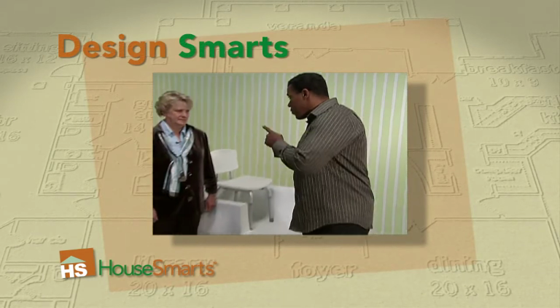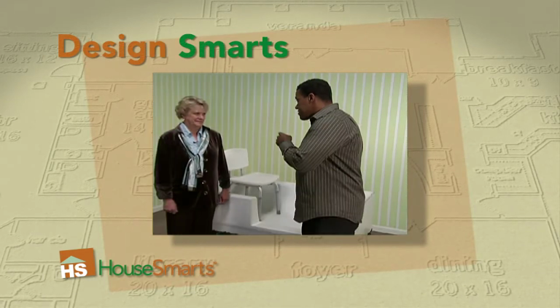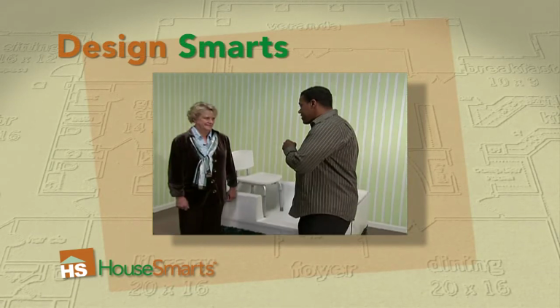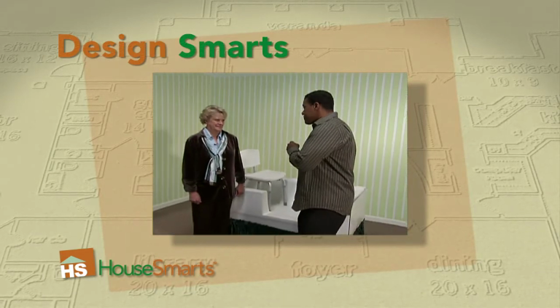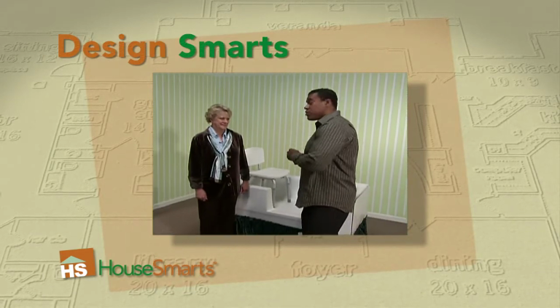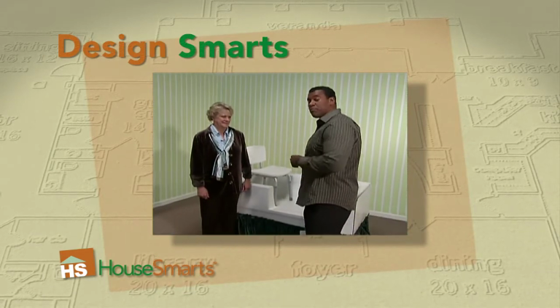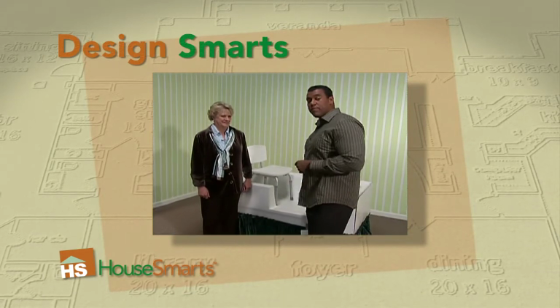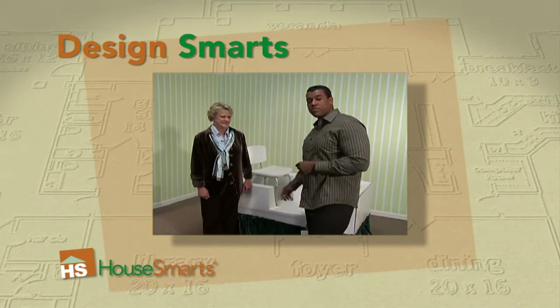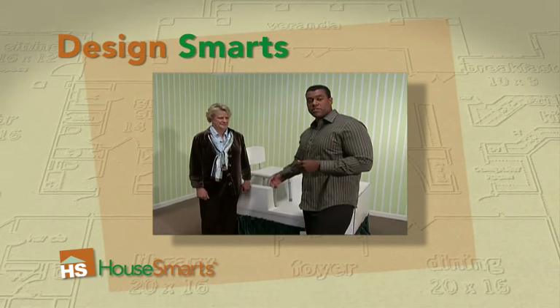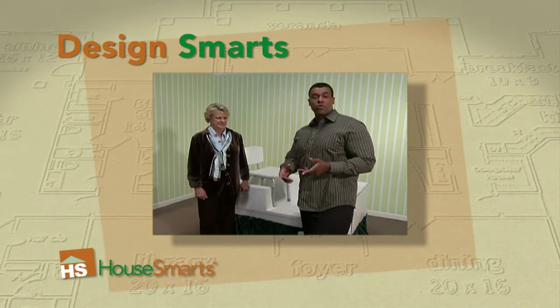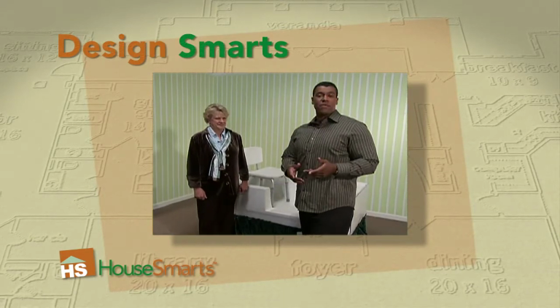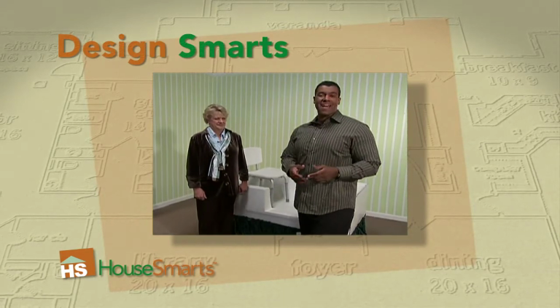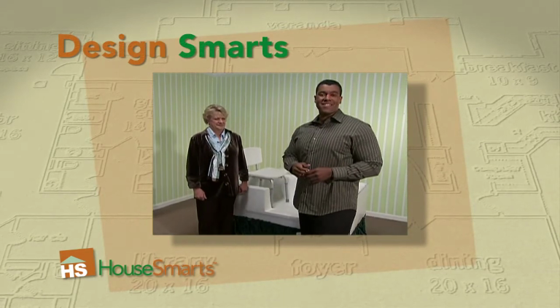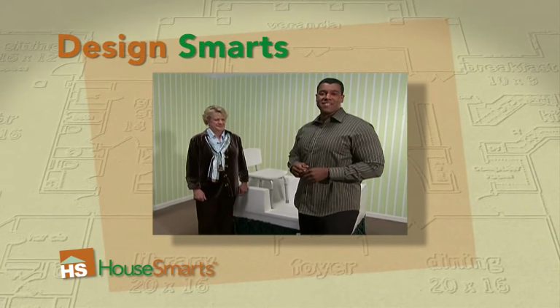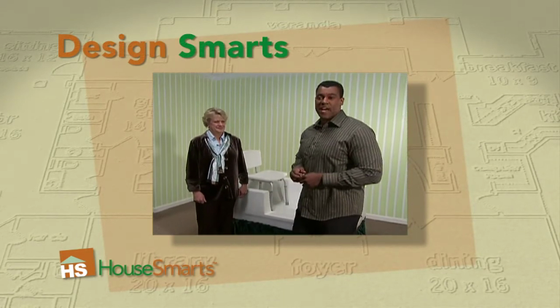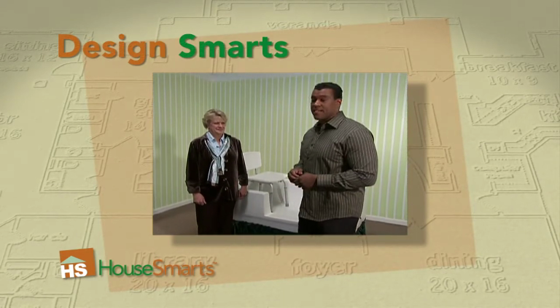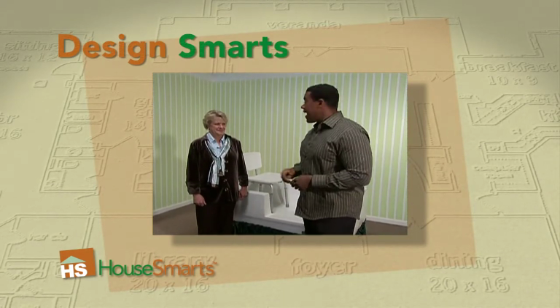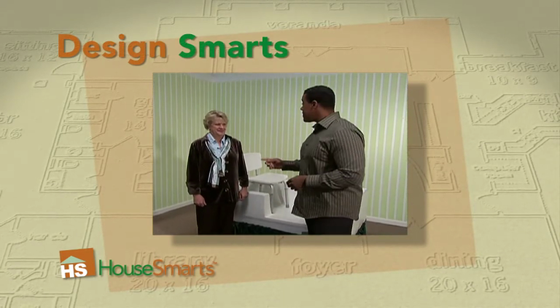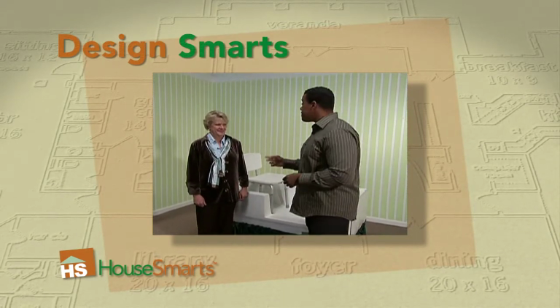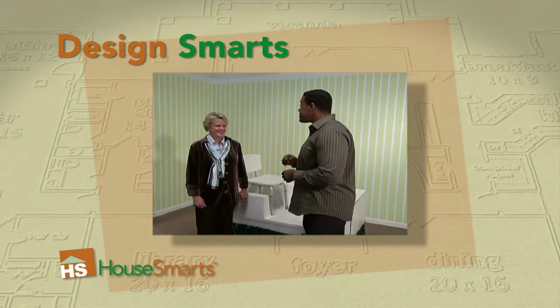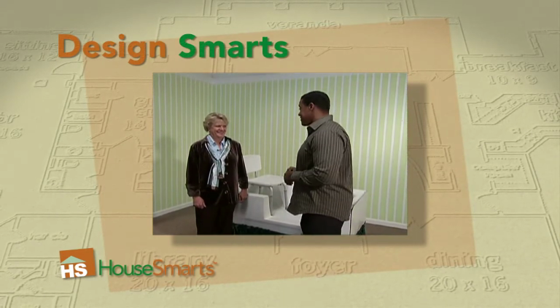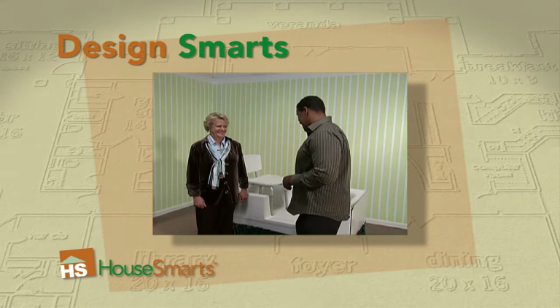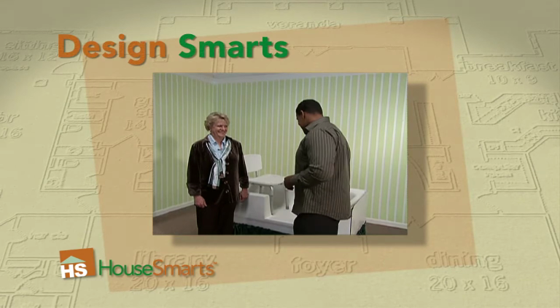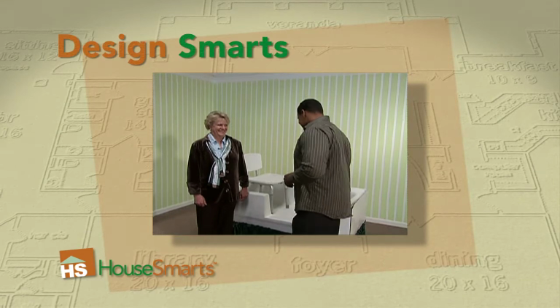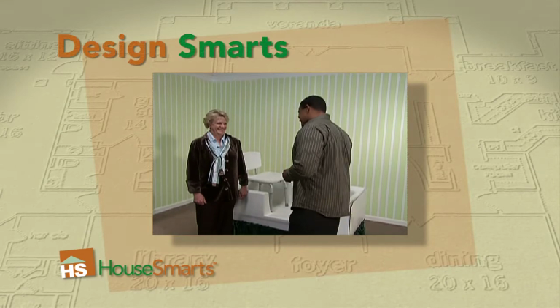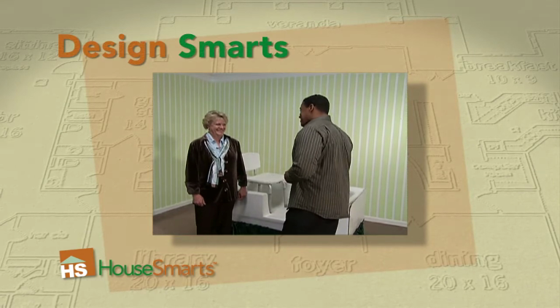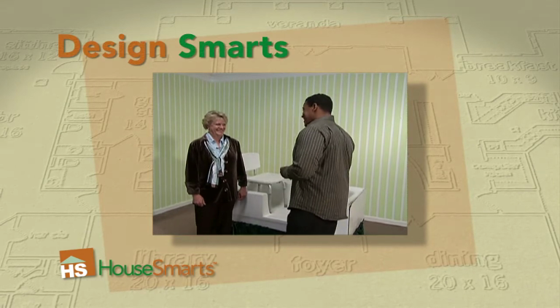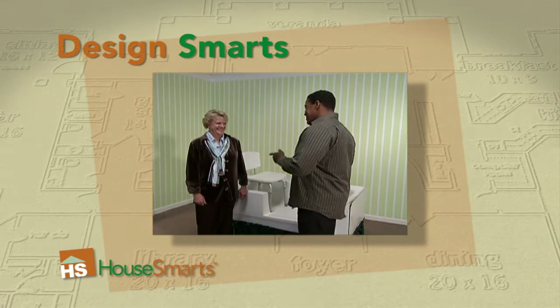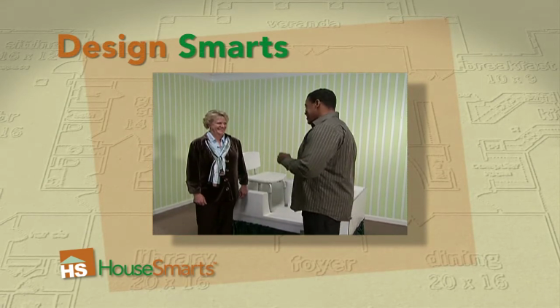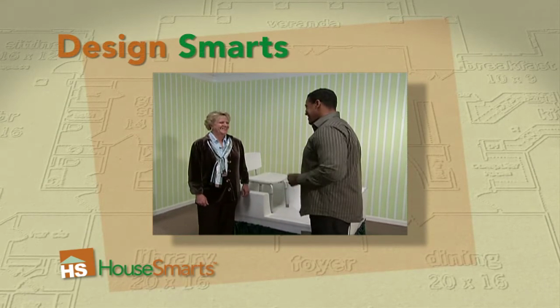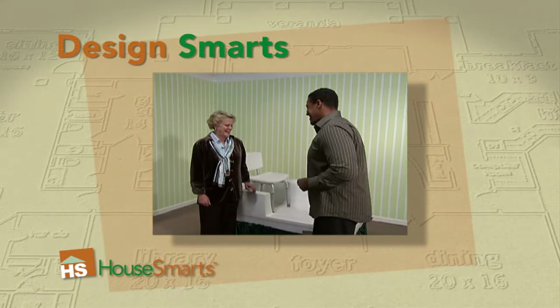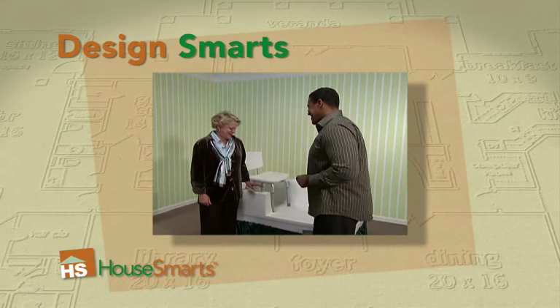With us today is Virginia Piper. She's the owner of Access Designs and the inventor of the tub cut. Hi Virginia. Hello.